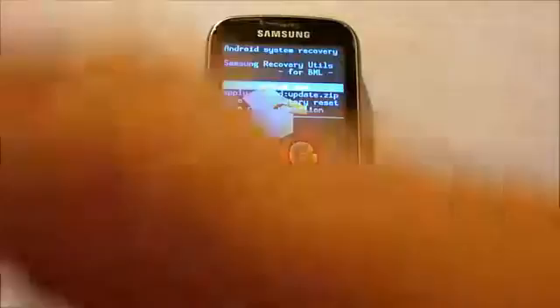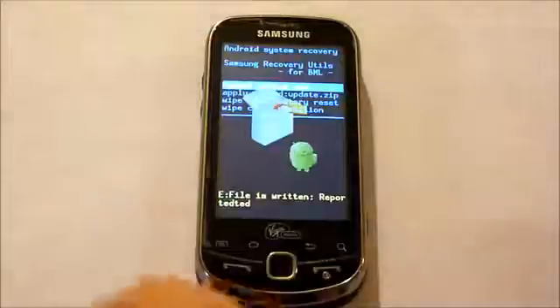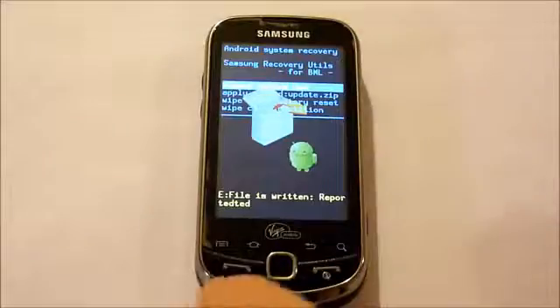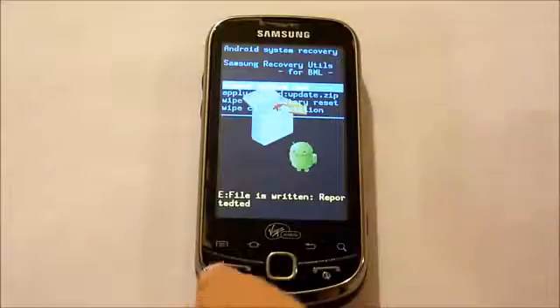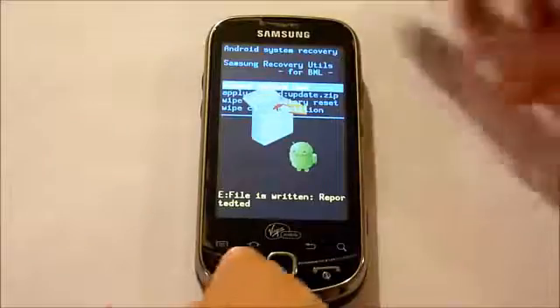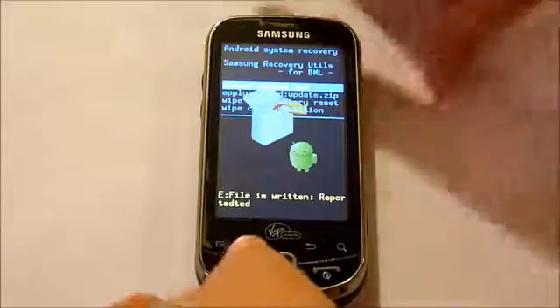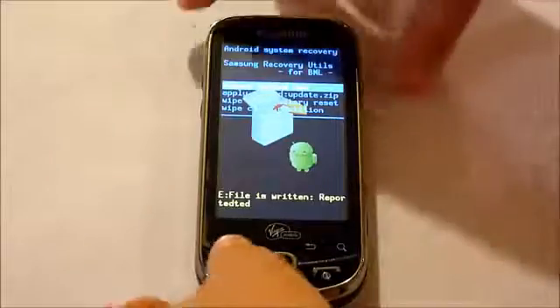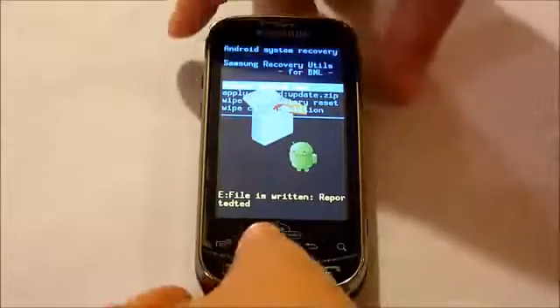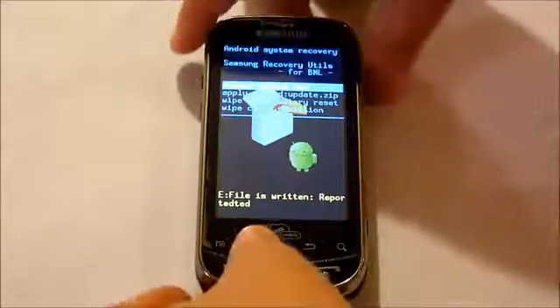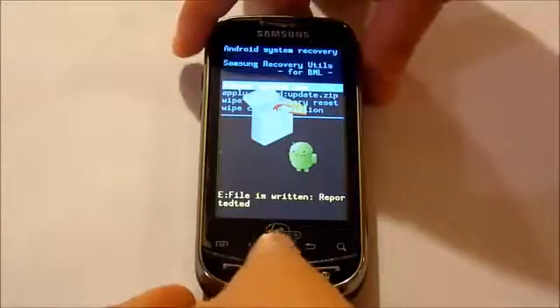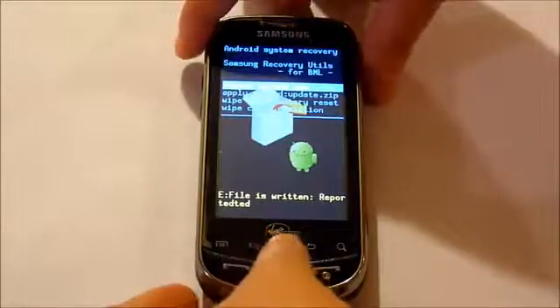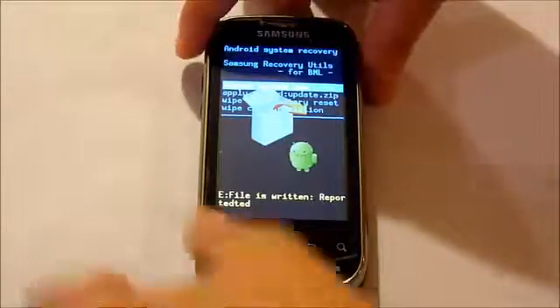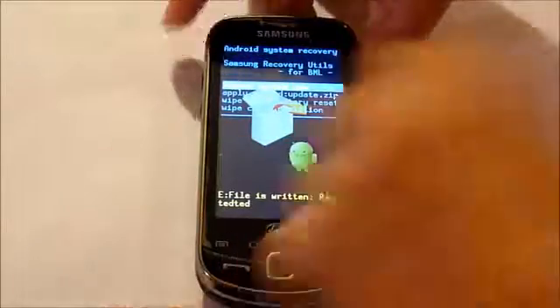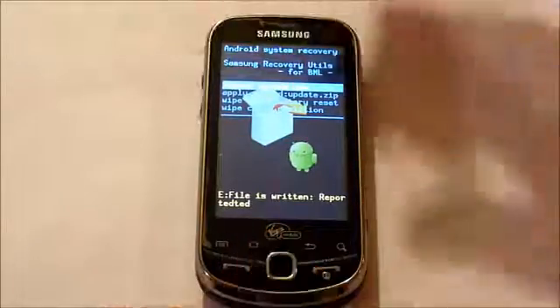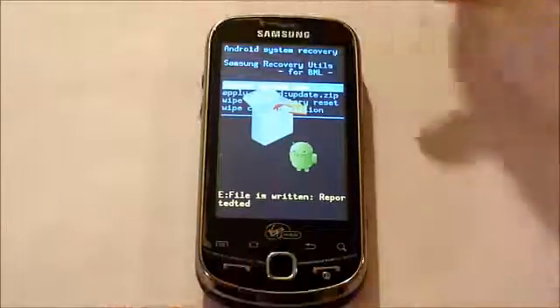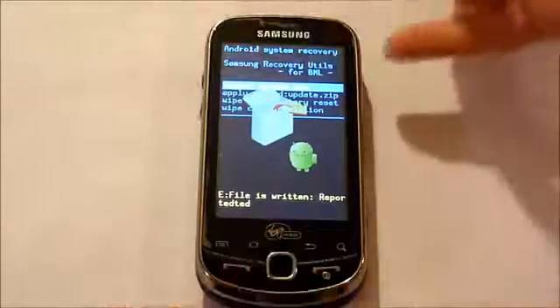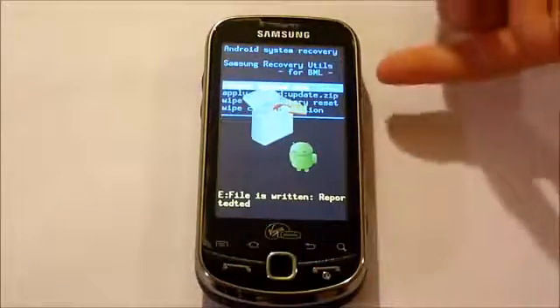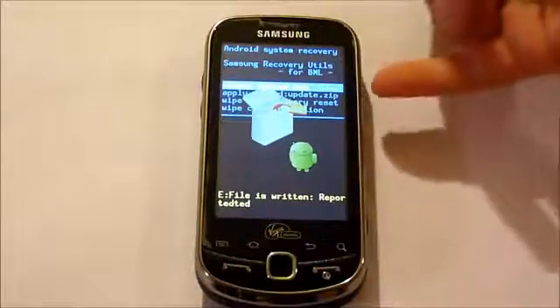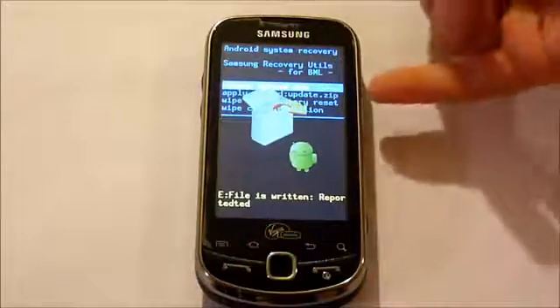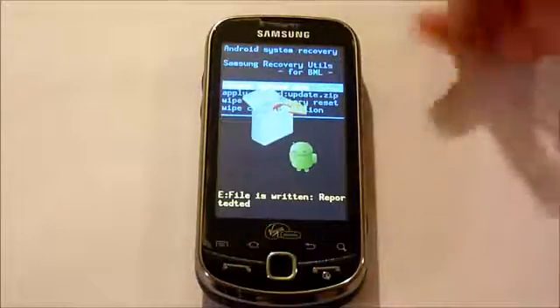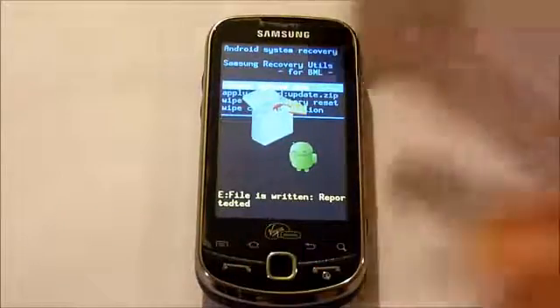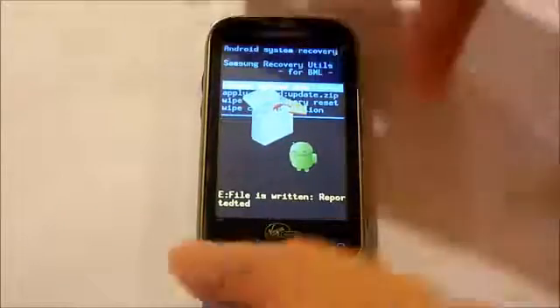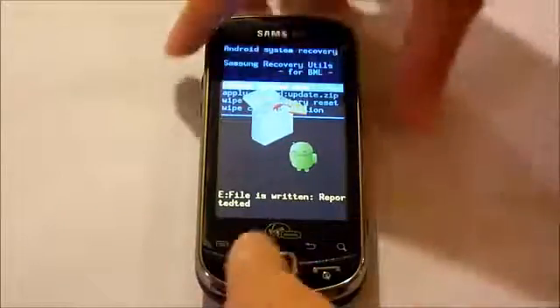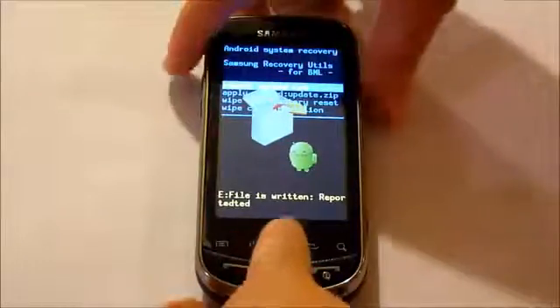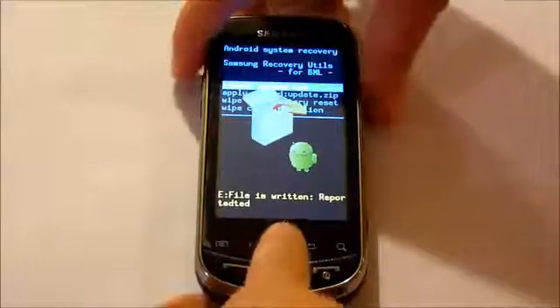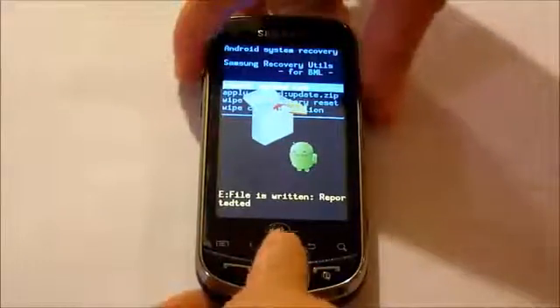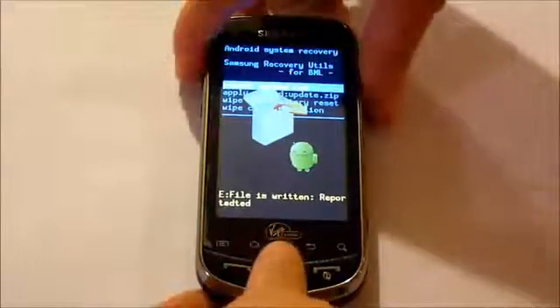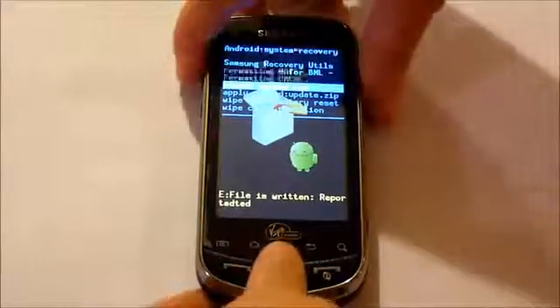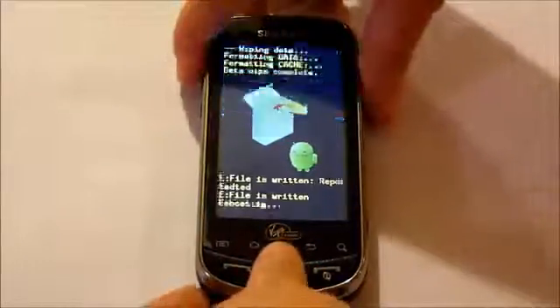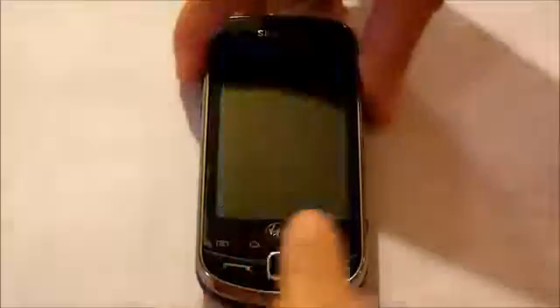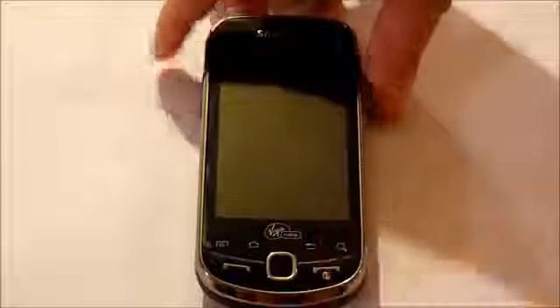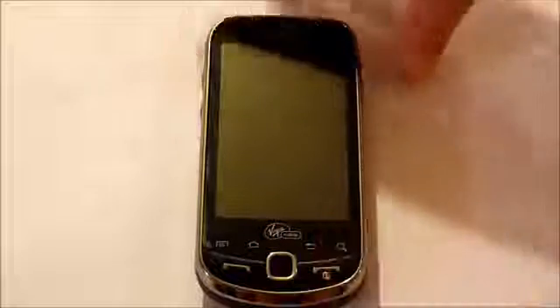And now we're going to reboot the system — it's already selected up here, so just press the sensor pad in.